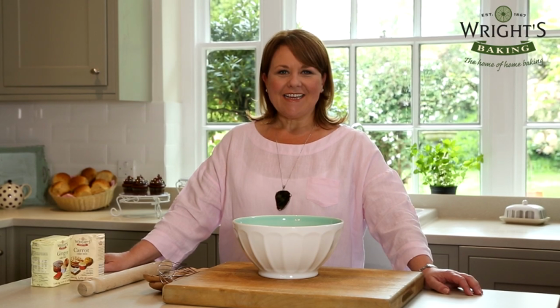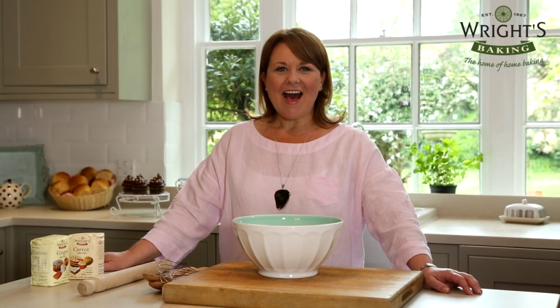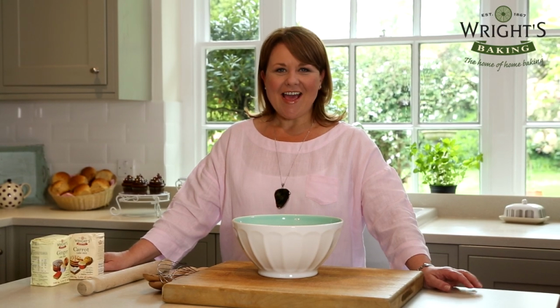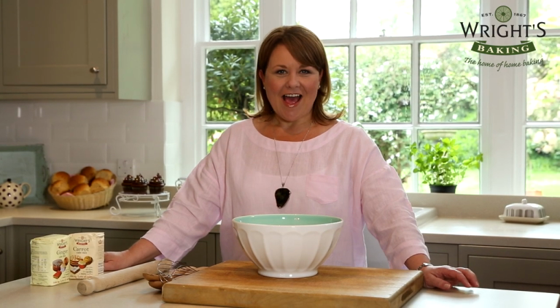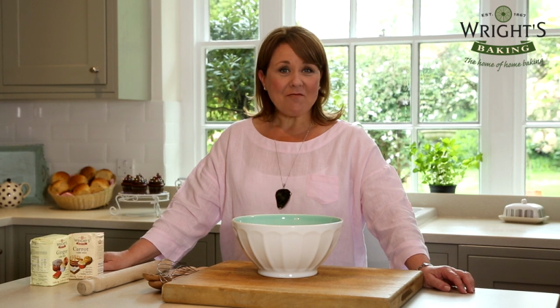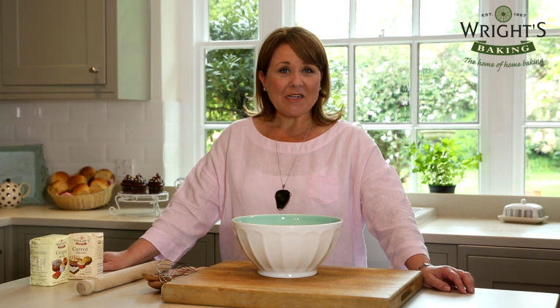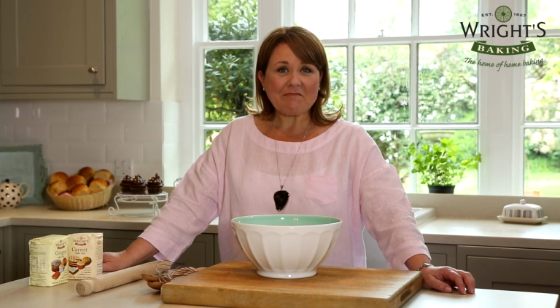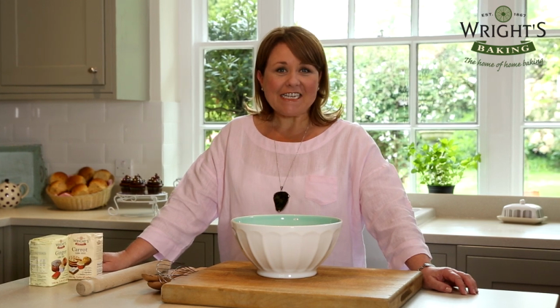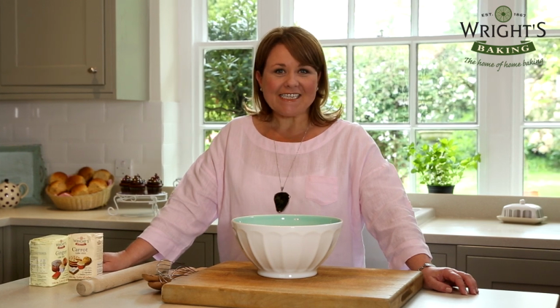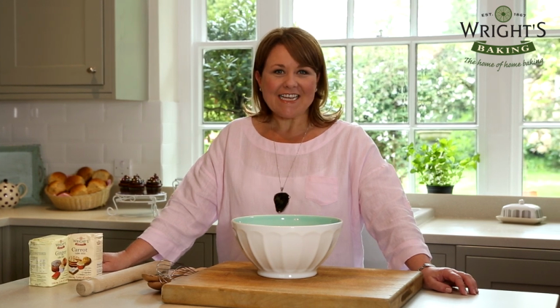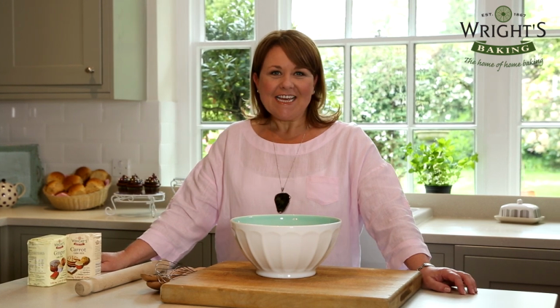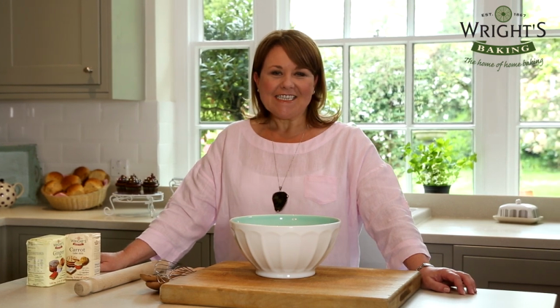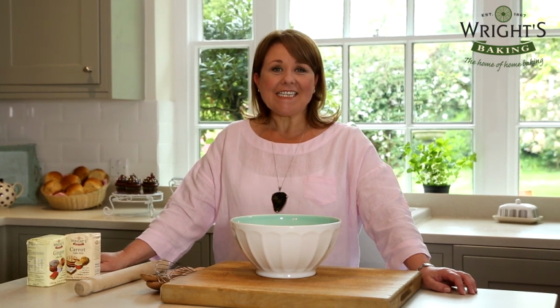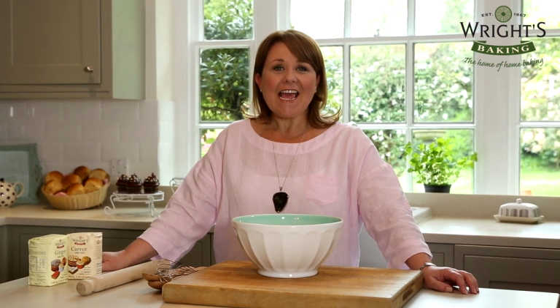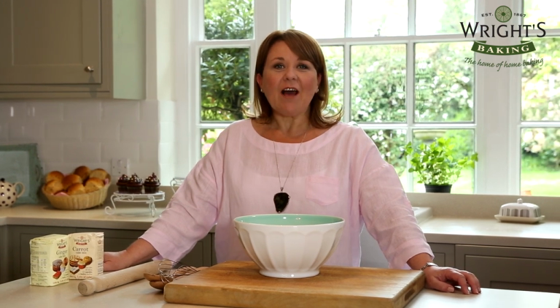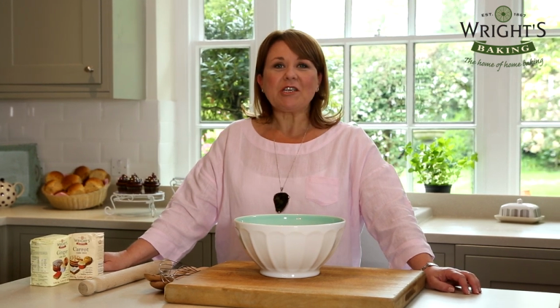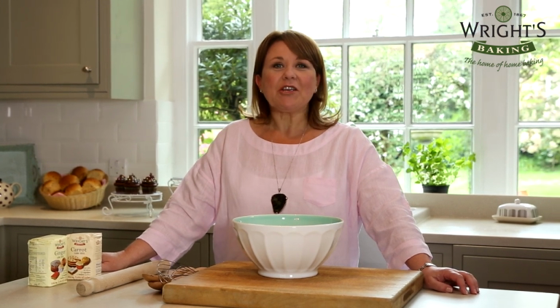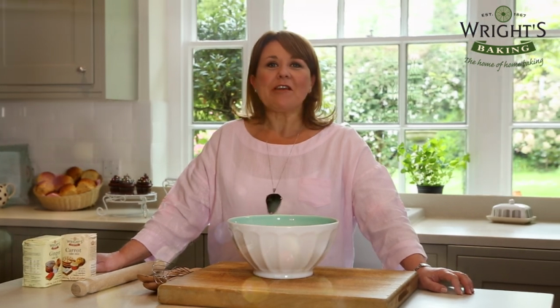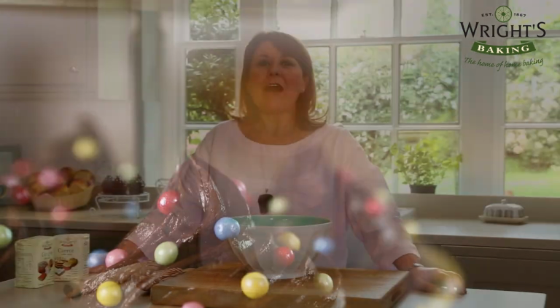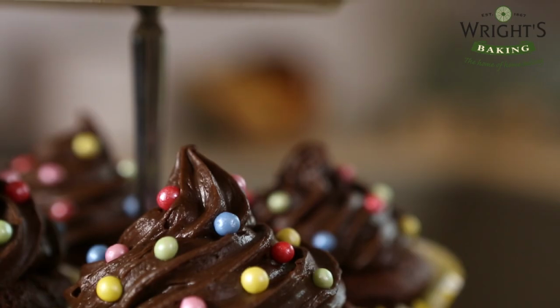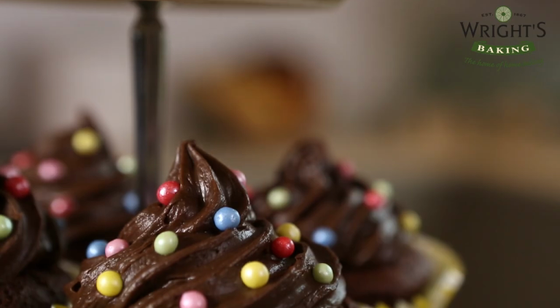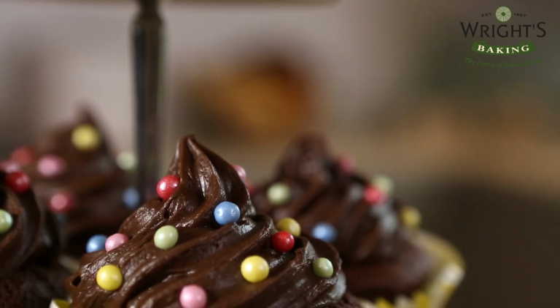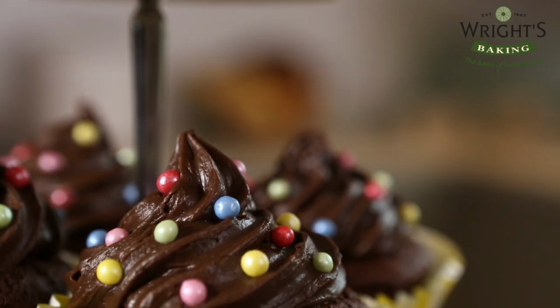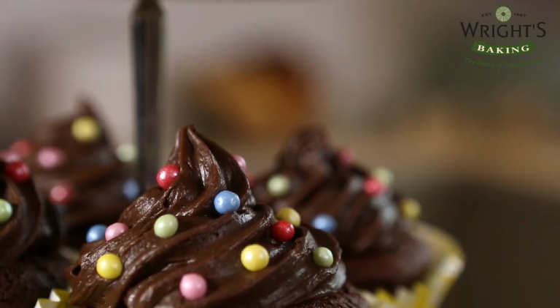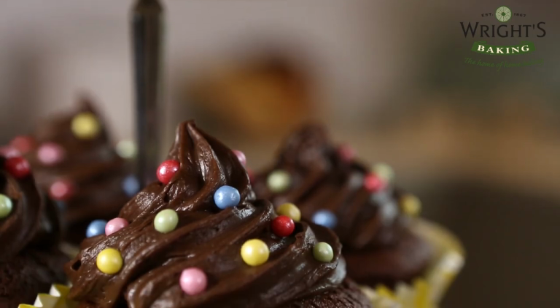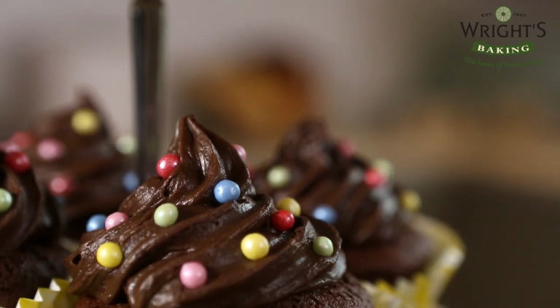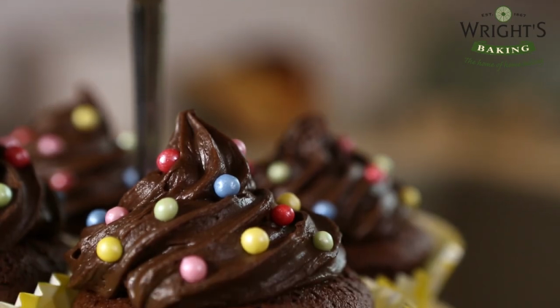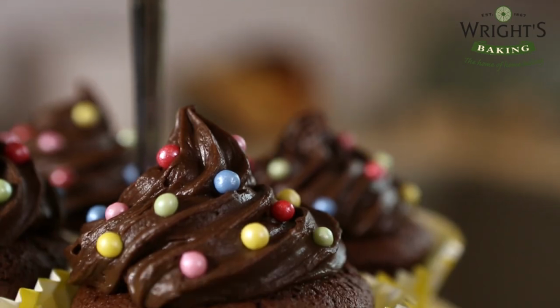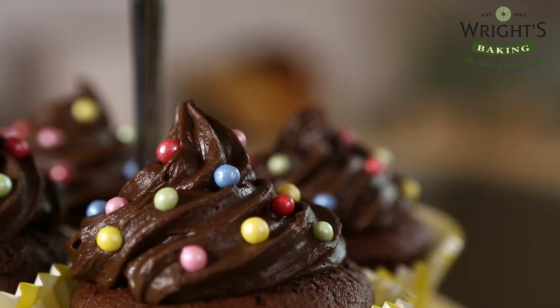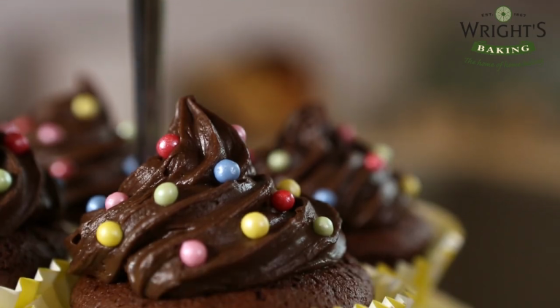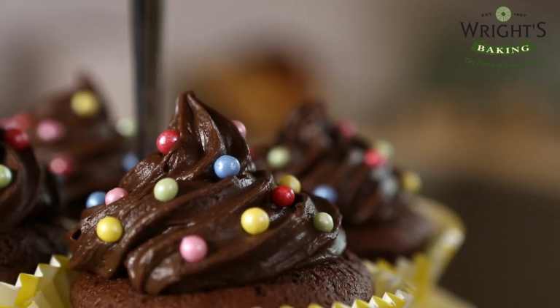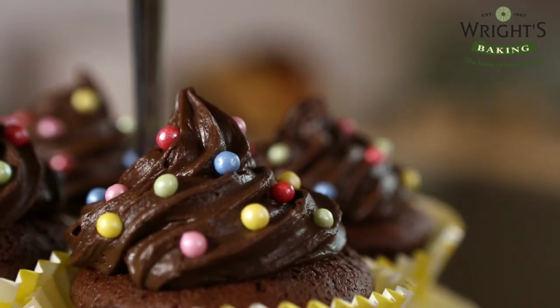Hi, I'm Wendy Peters. Today I'll be showing you how to make 12 chocolate chip muffins.